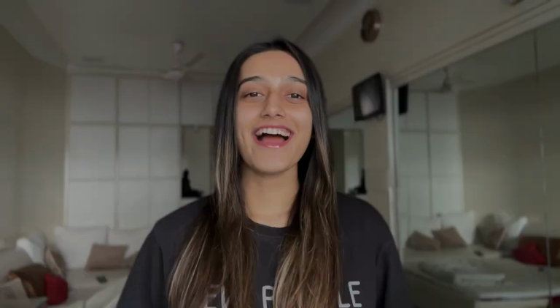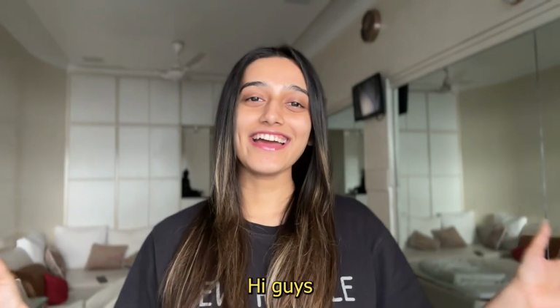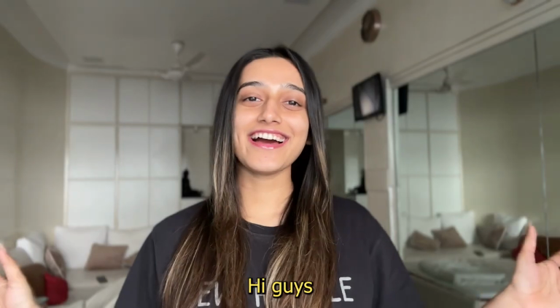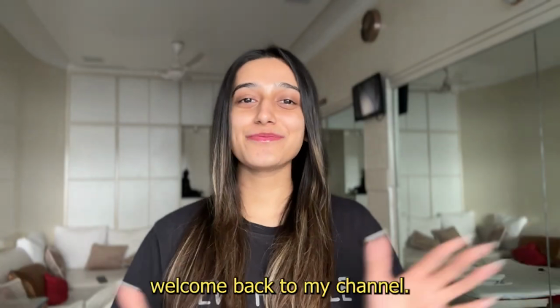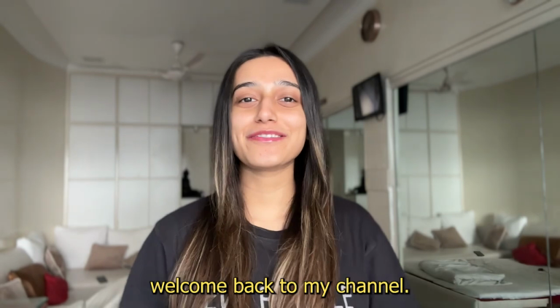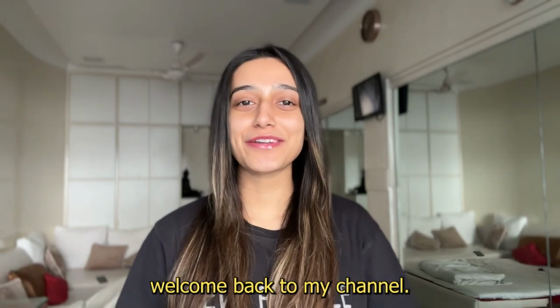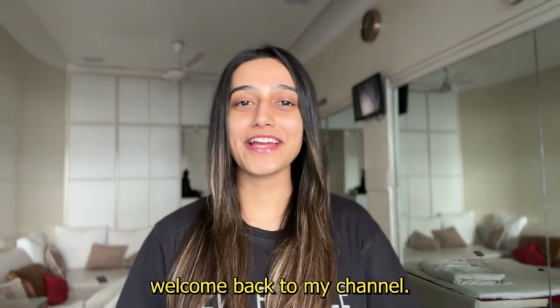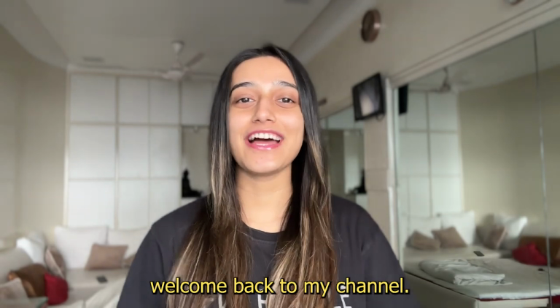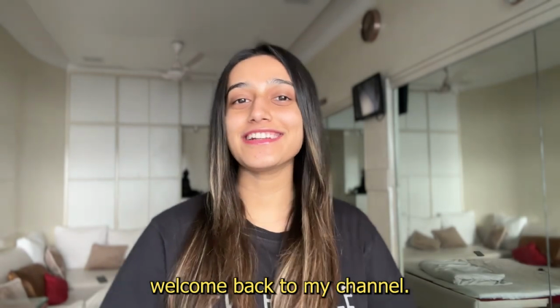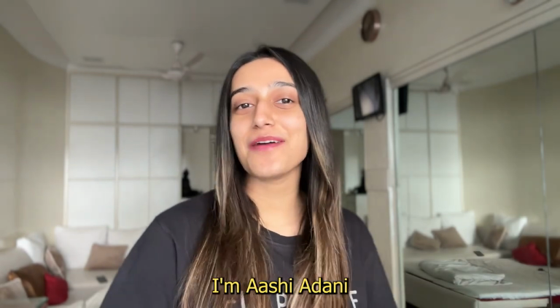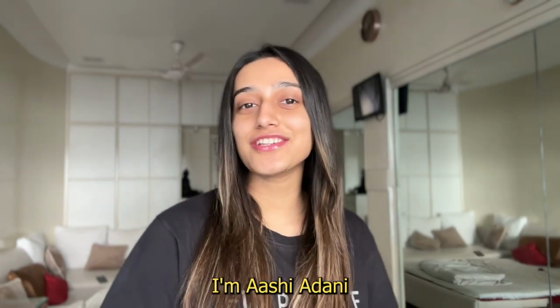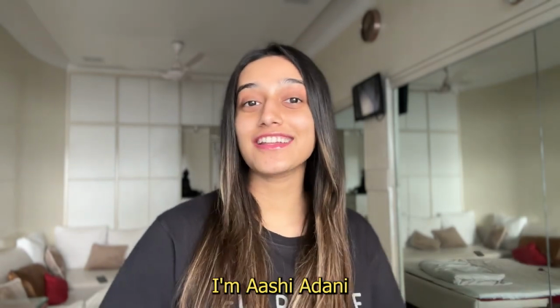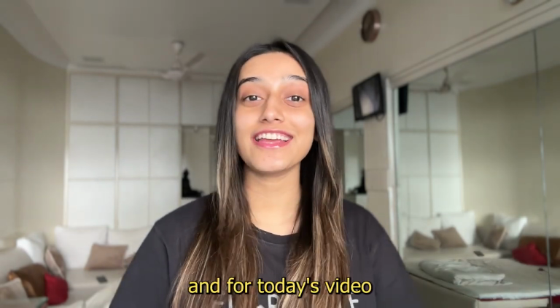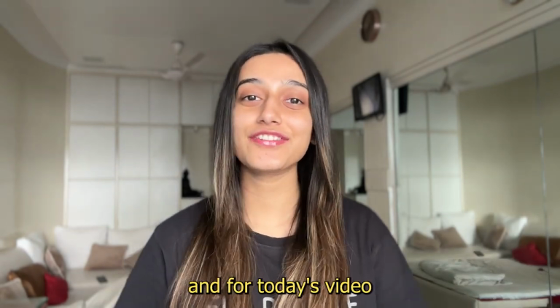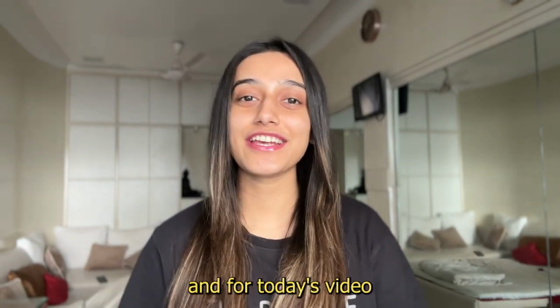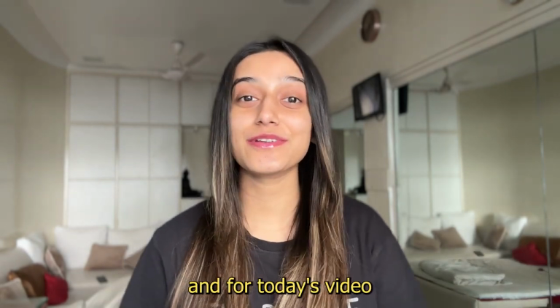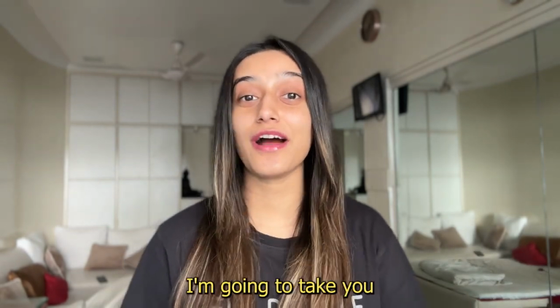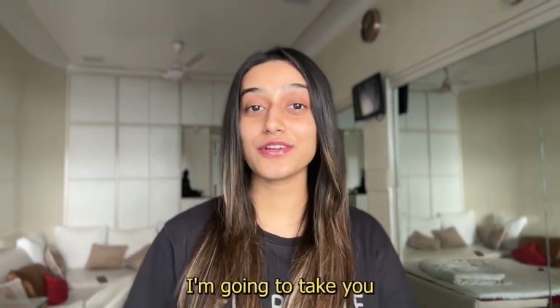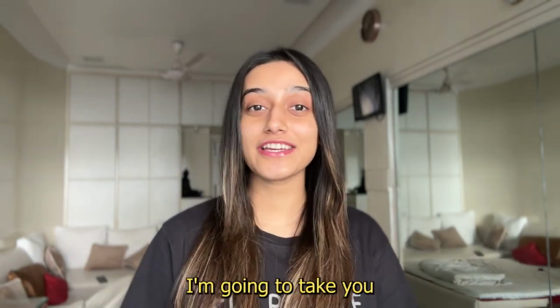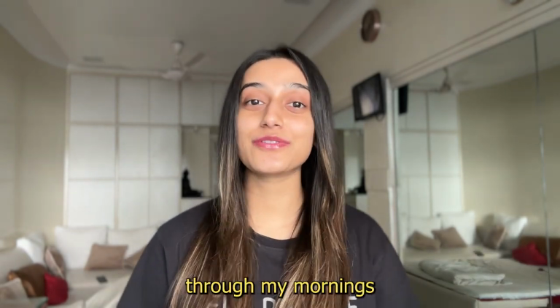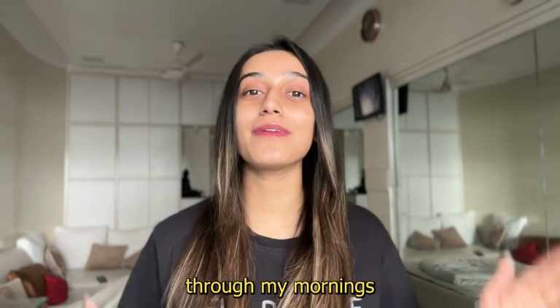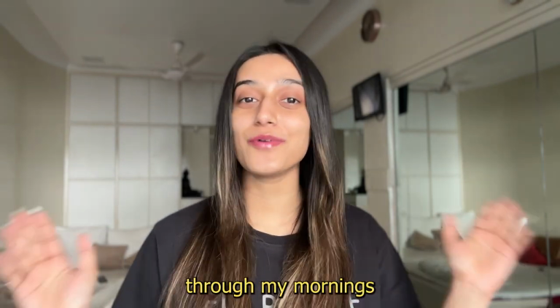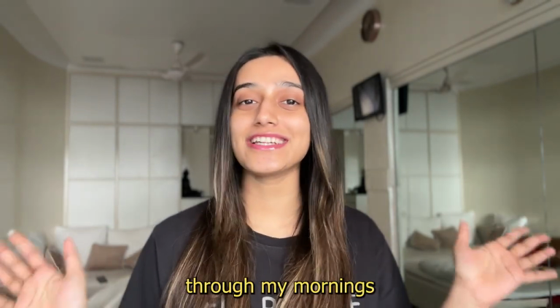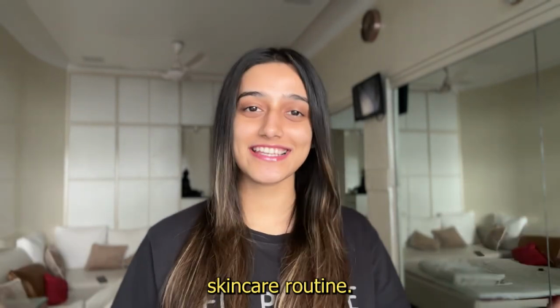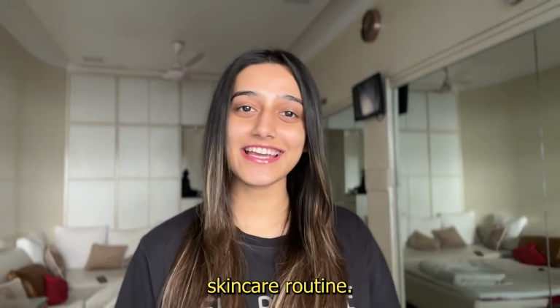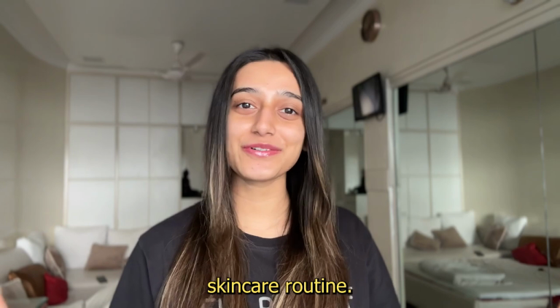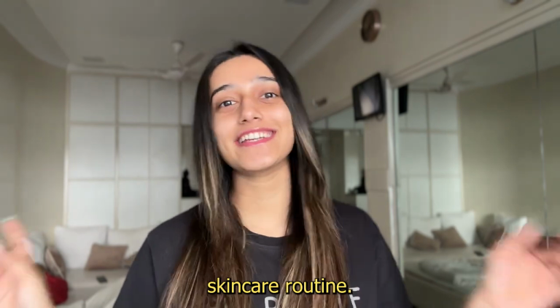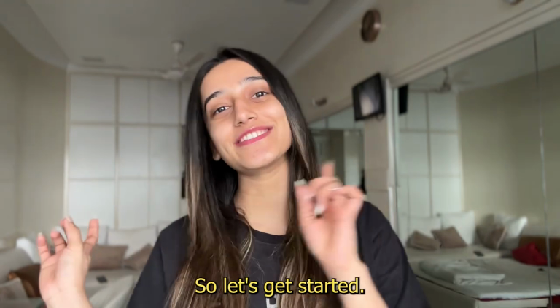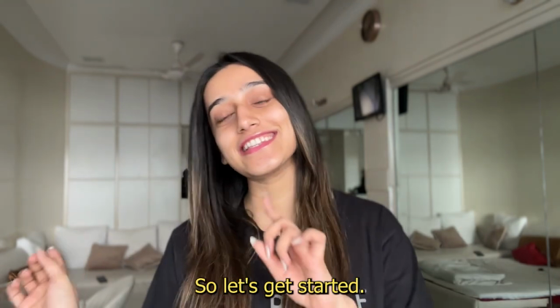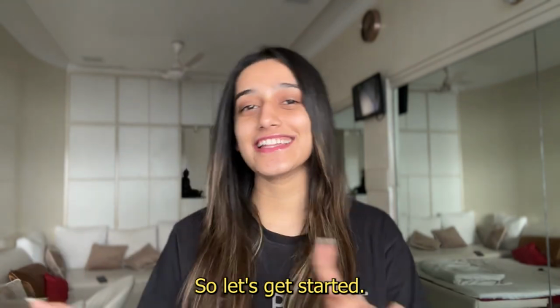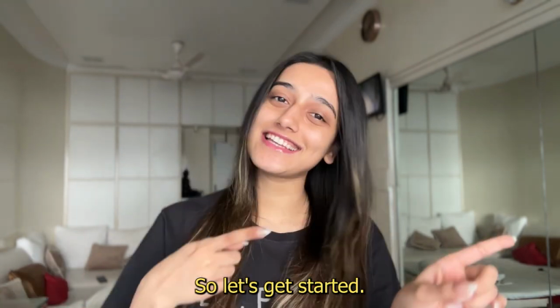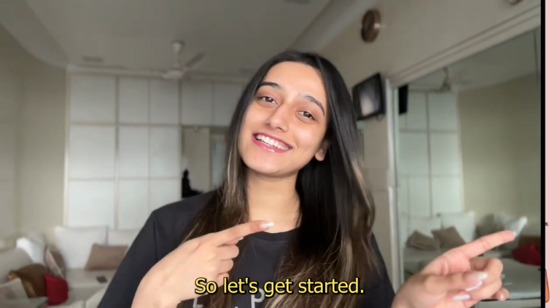Hi guys, welcome back to my channel. I'm Ashi Ardani and for today's video, I'm going to take you through my morning skincare routine. So let's get started.